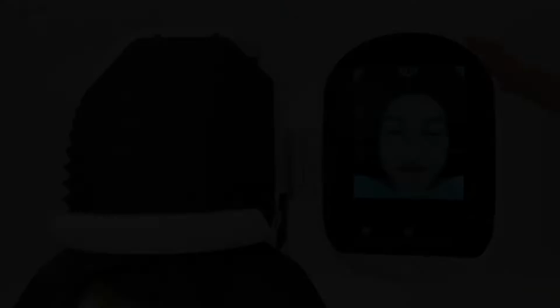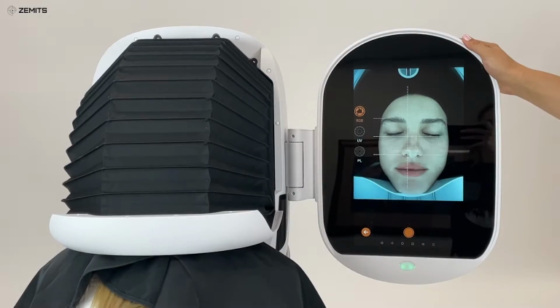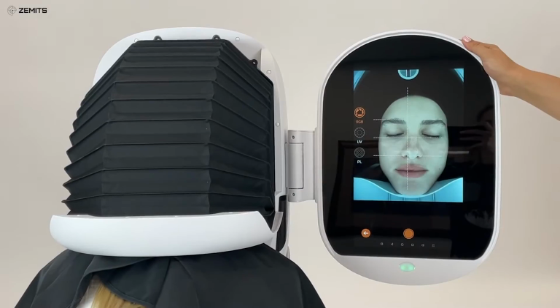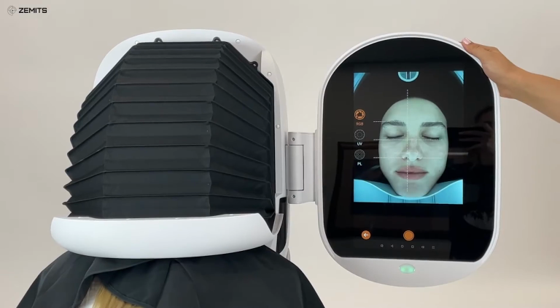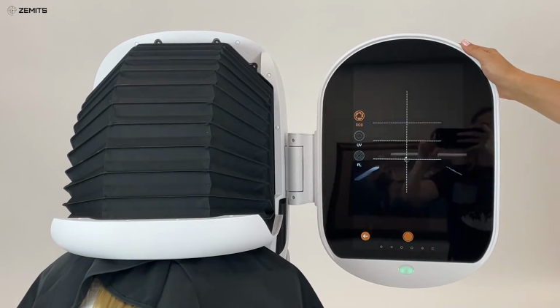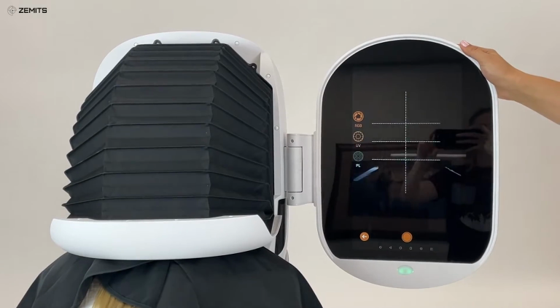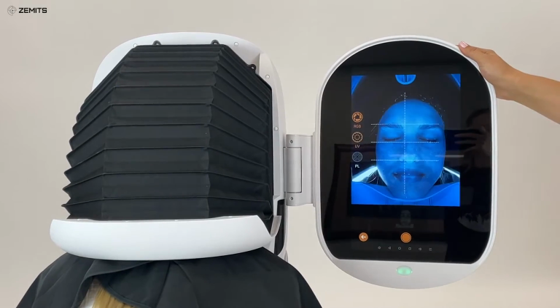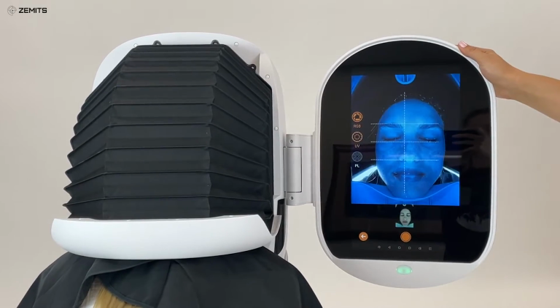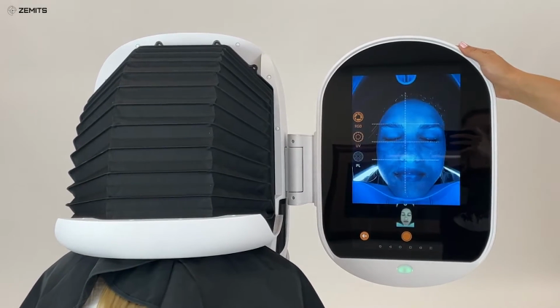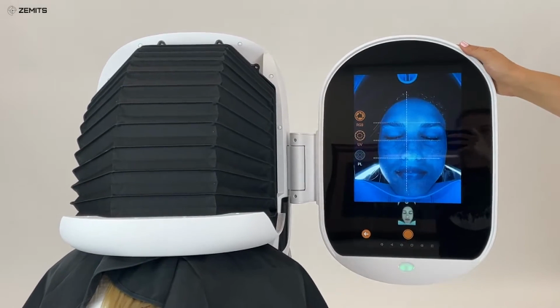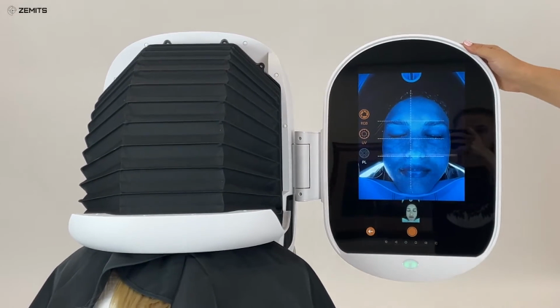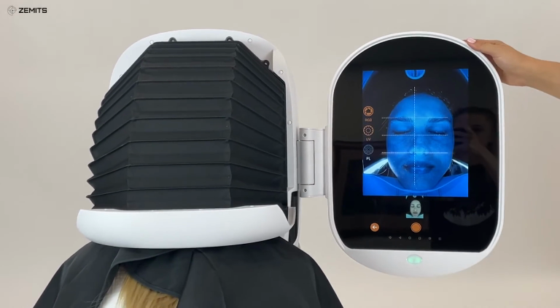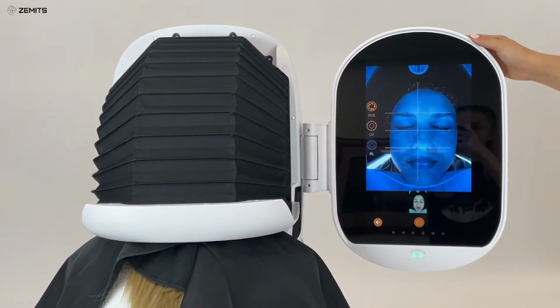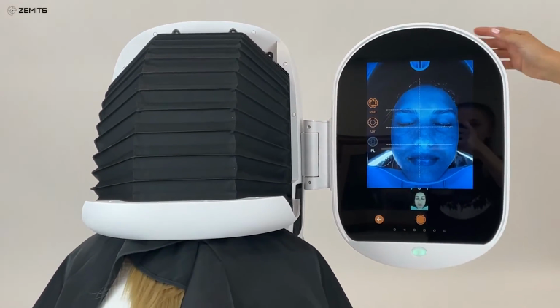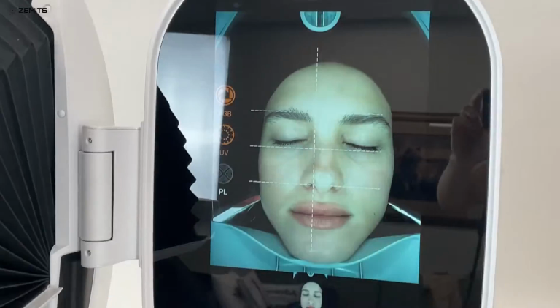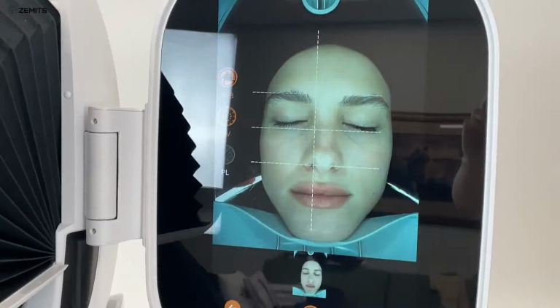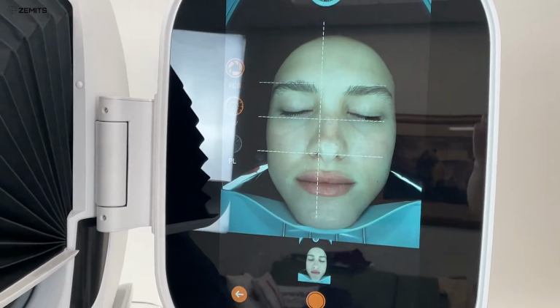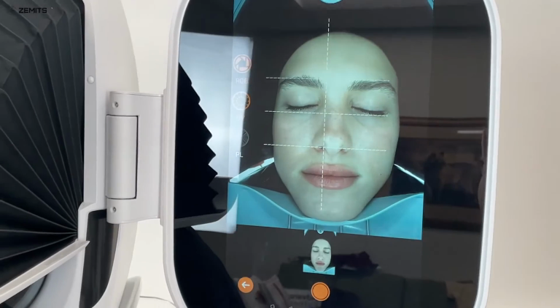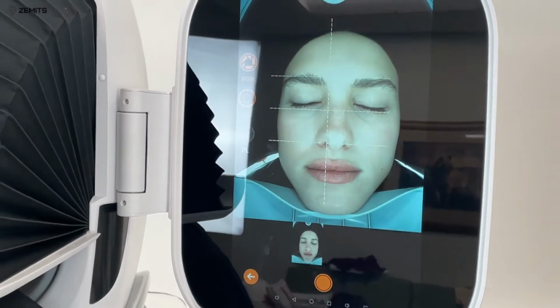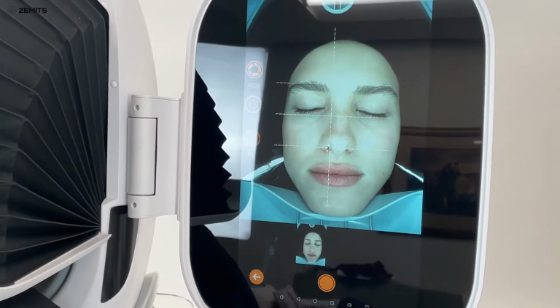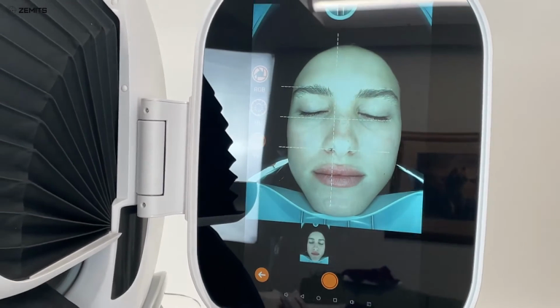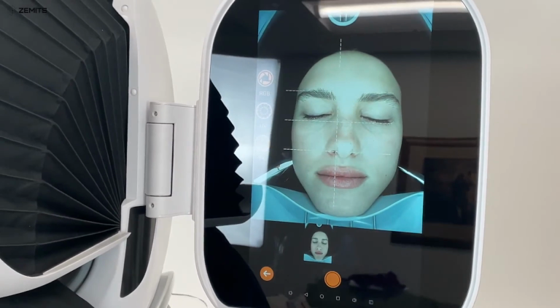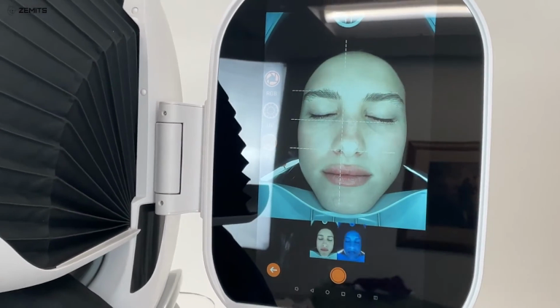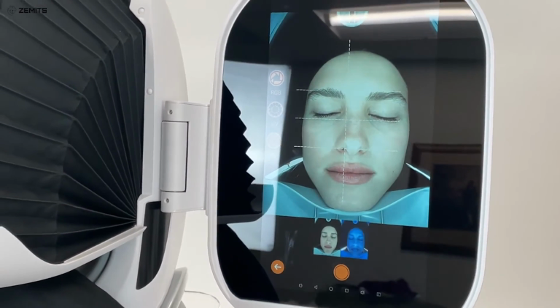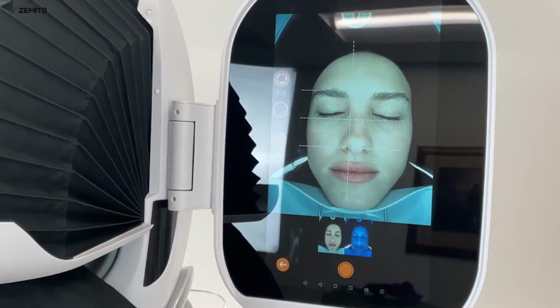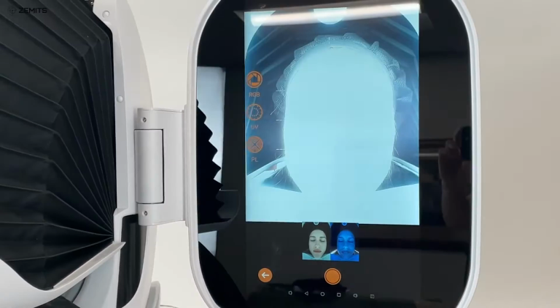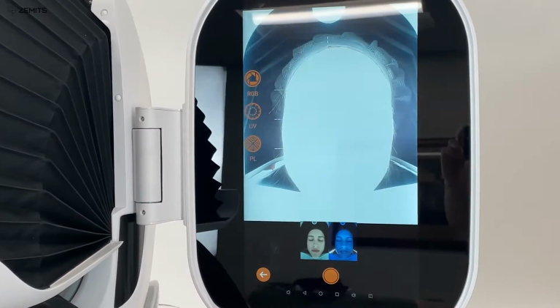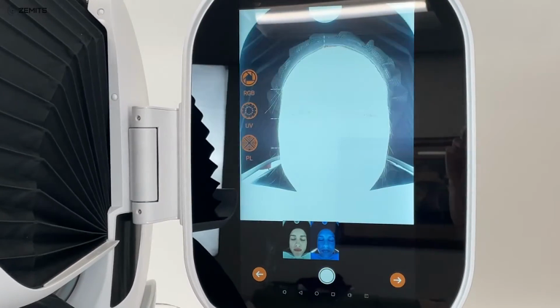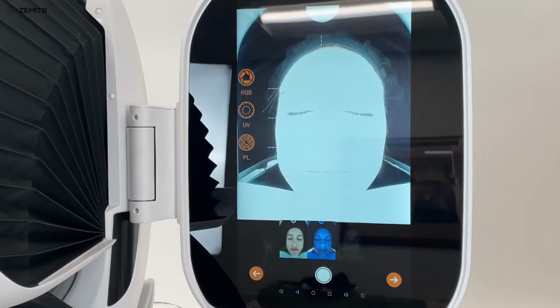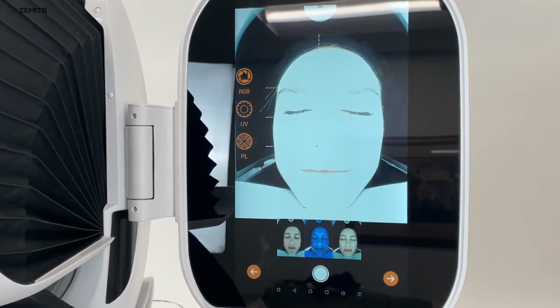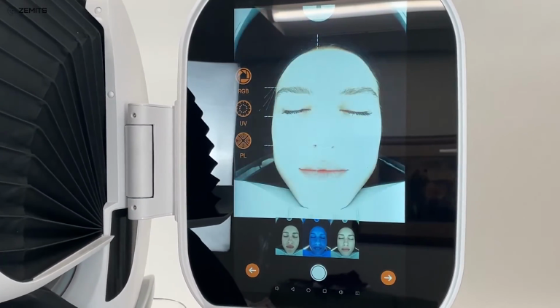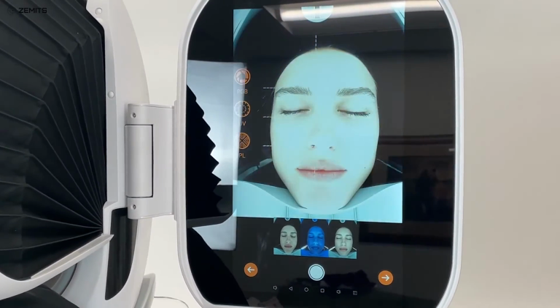Only 15 seconds for a complete skin analysis. You can now forecast the client's skin condition up to 3 to 5 years in advance.